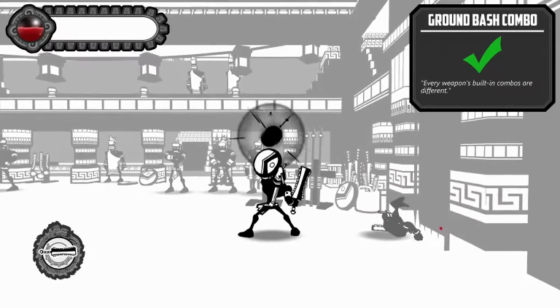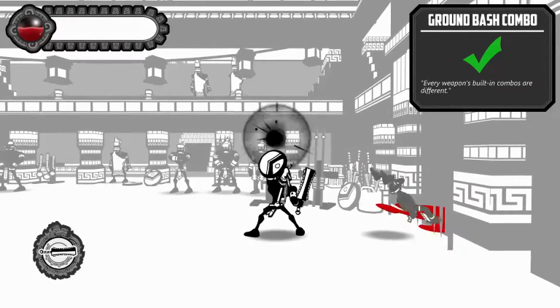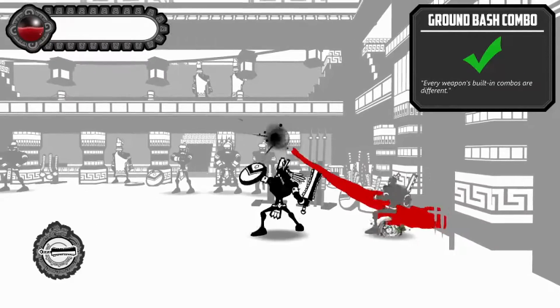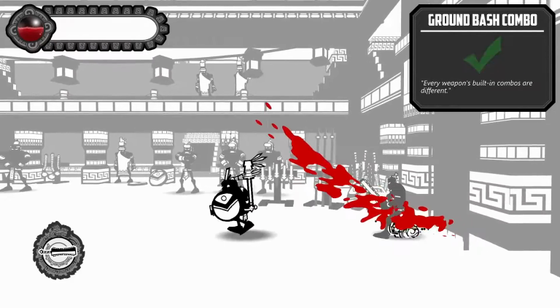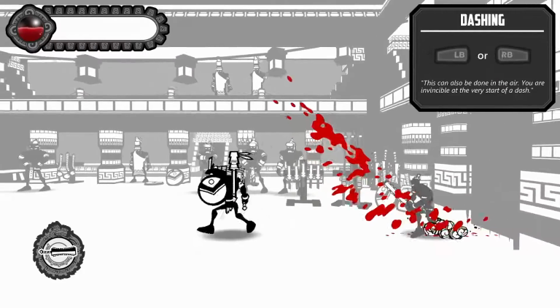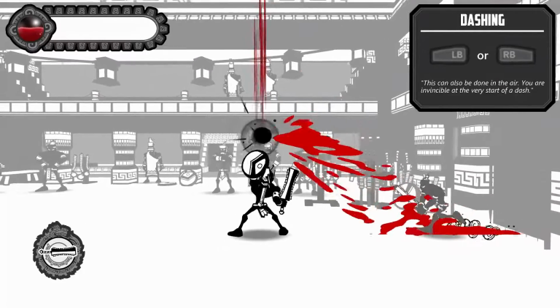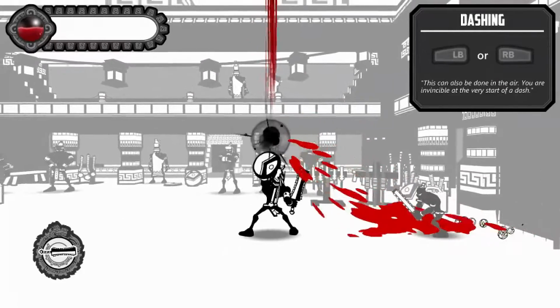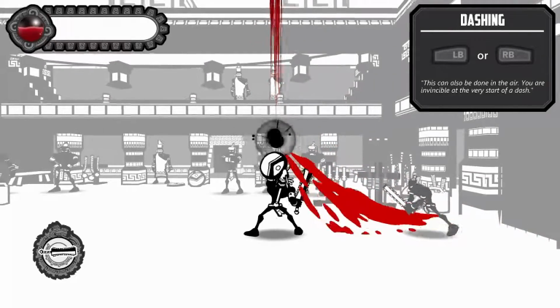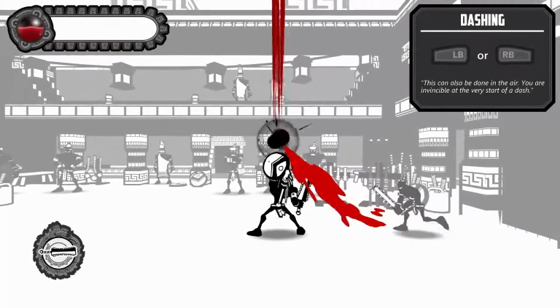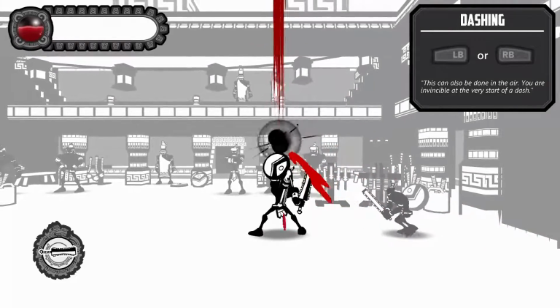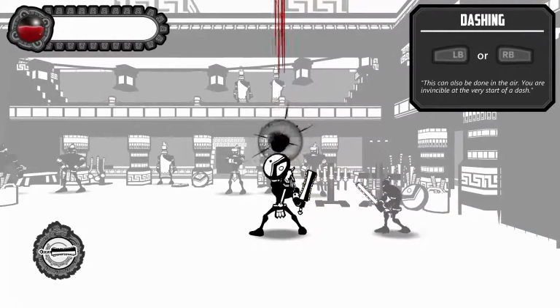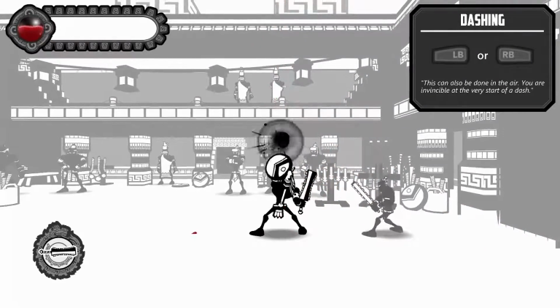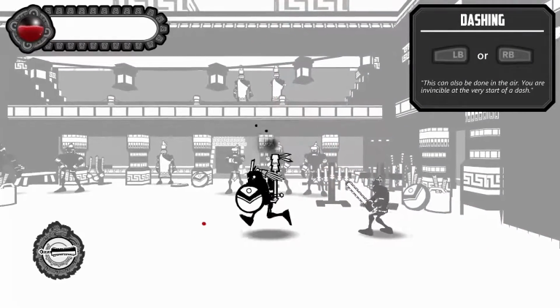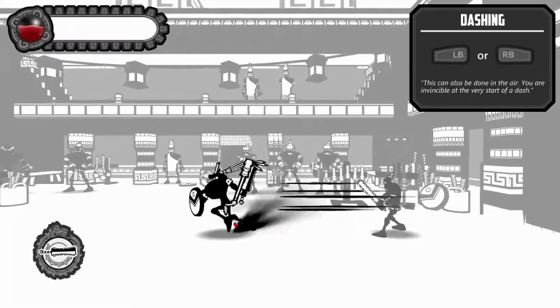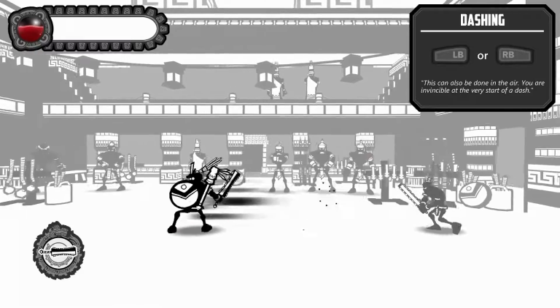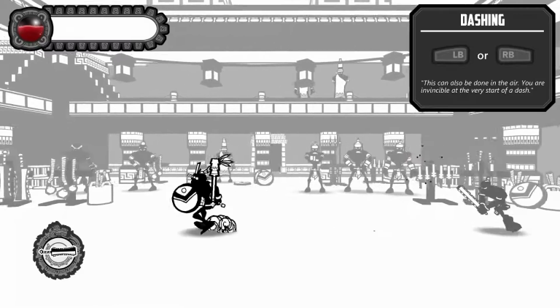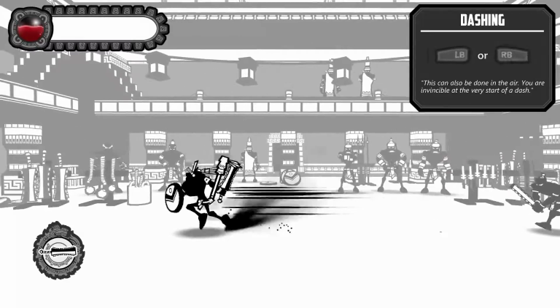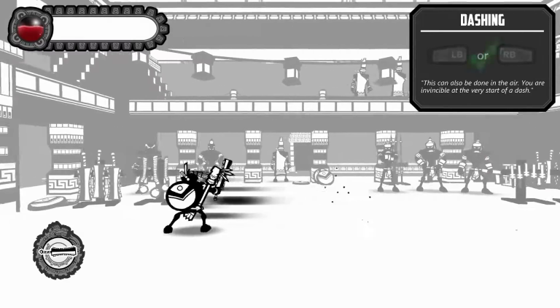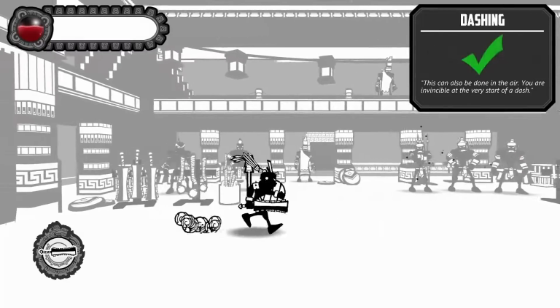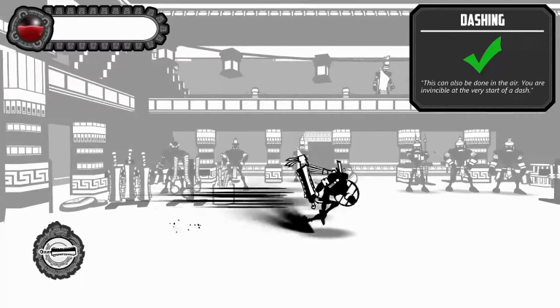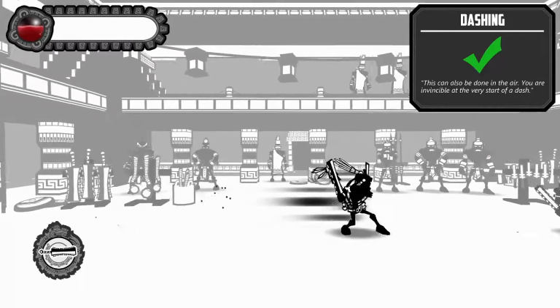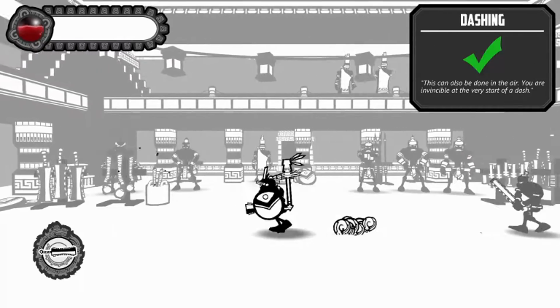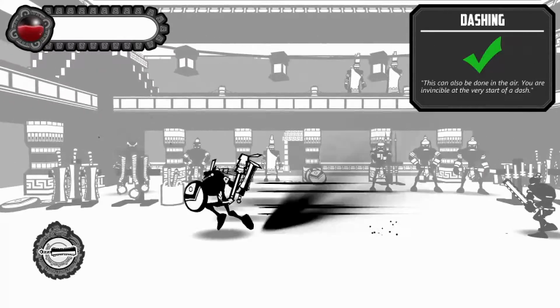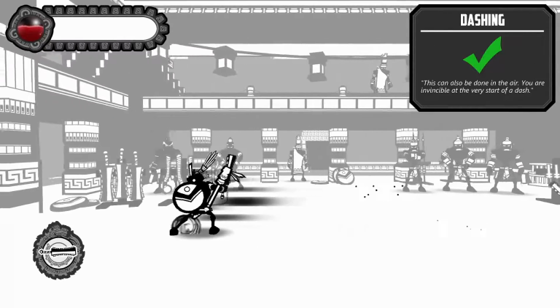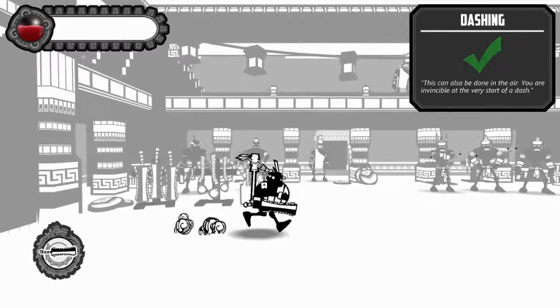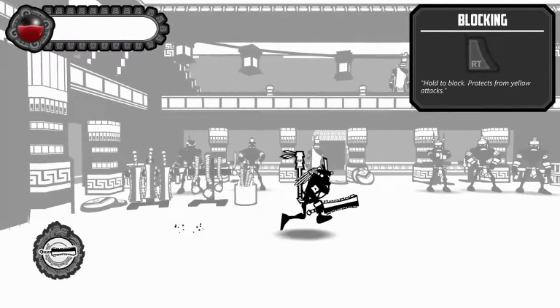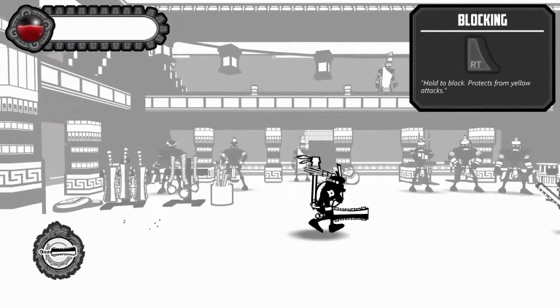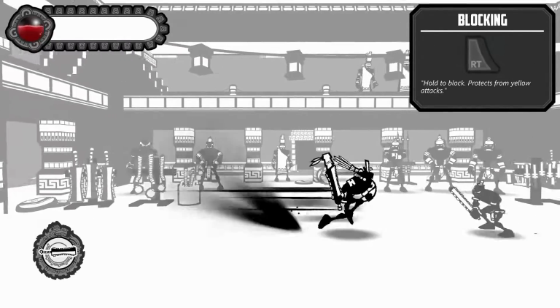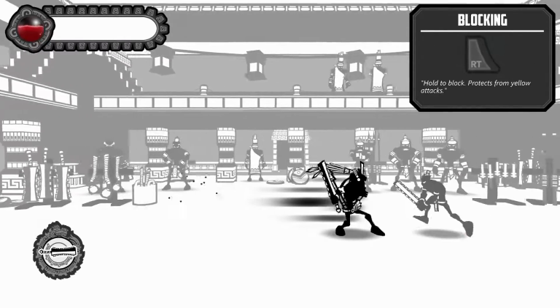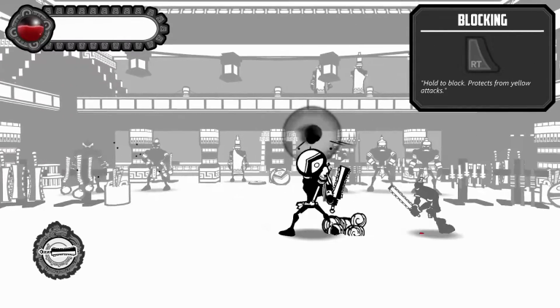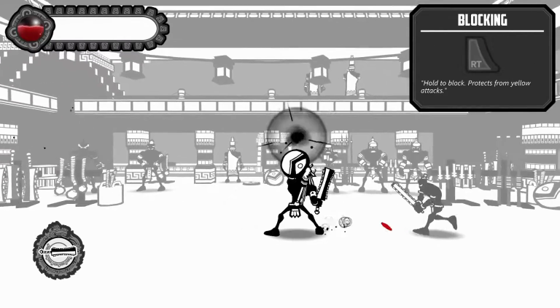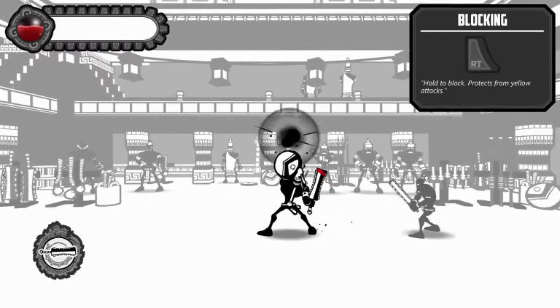That didn't work. No blood. Oh, there we go. There's some blood. It was hidden. So dashing — looks like it's on cooldown.